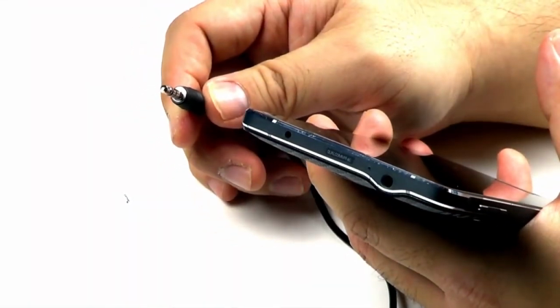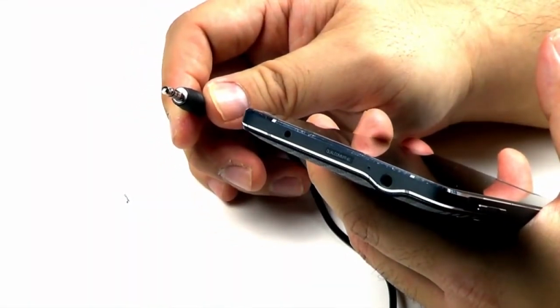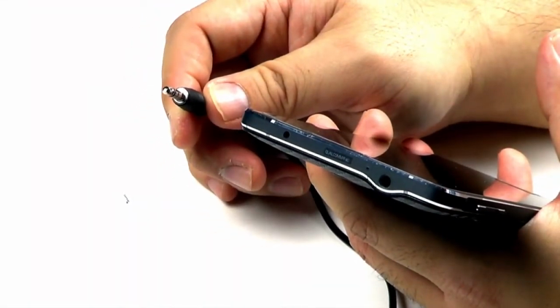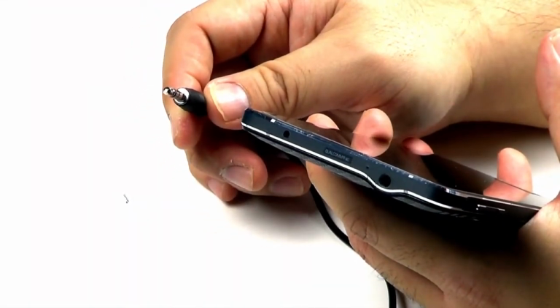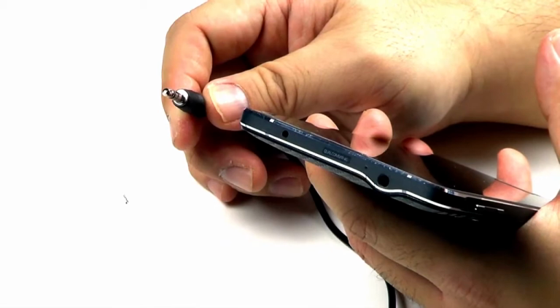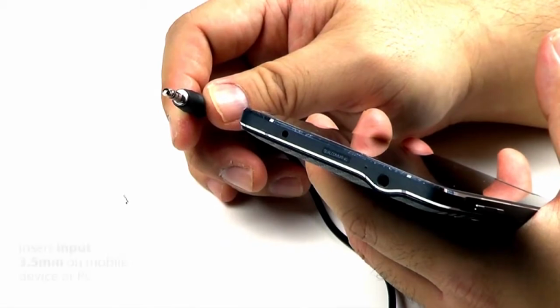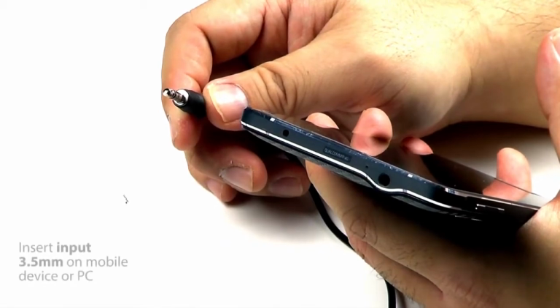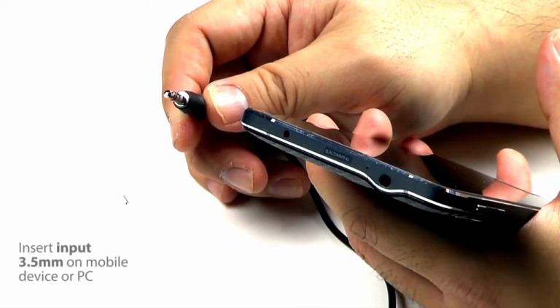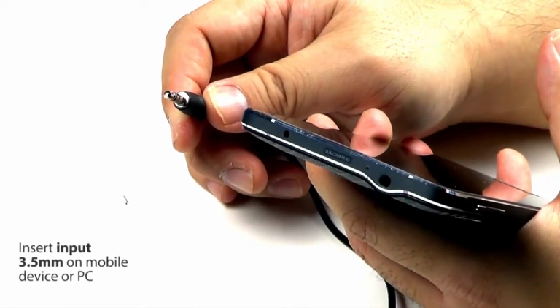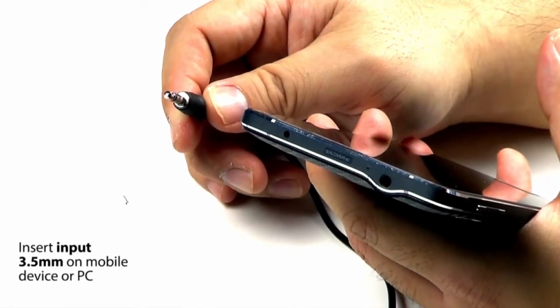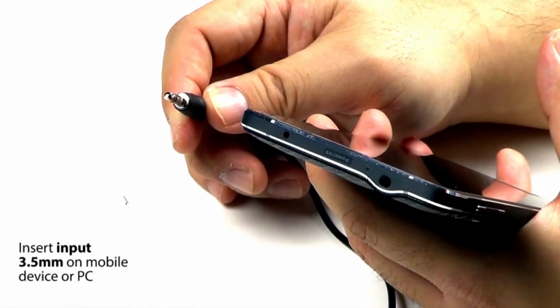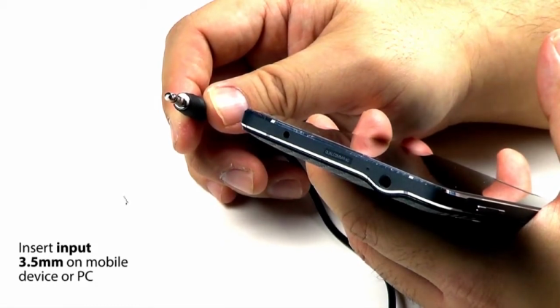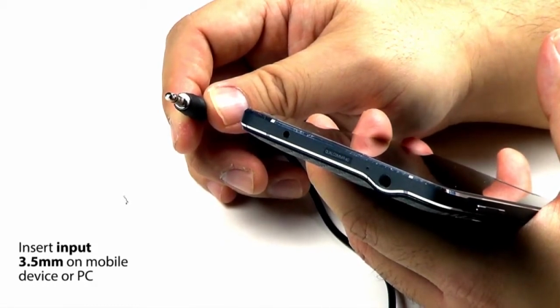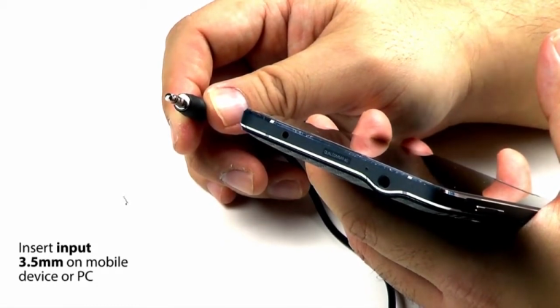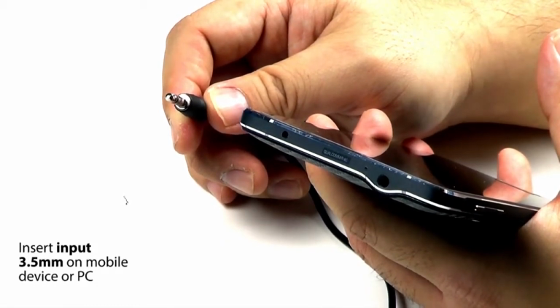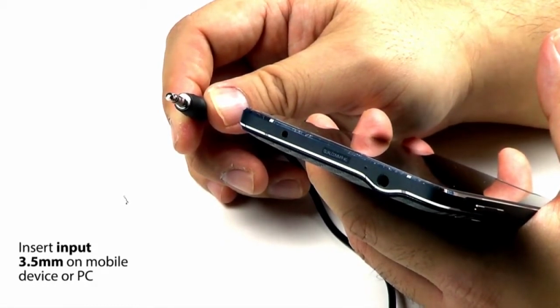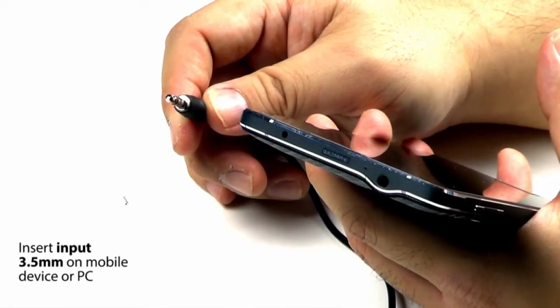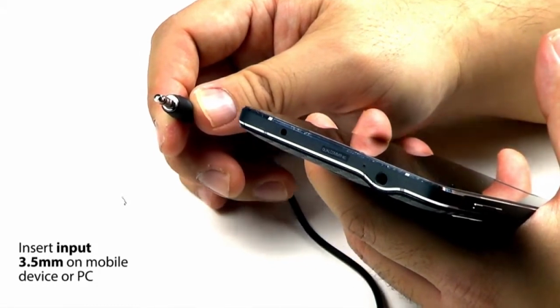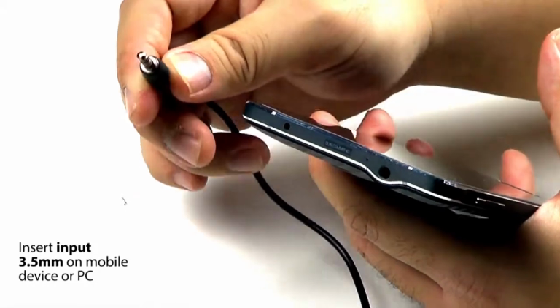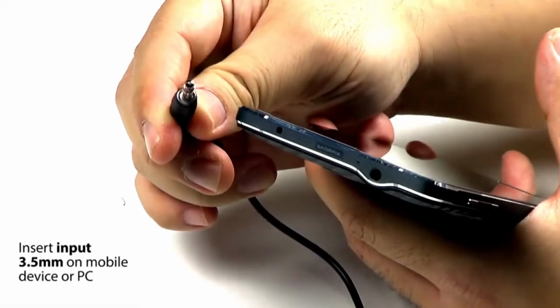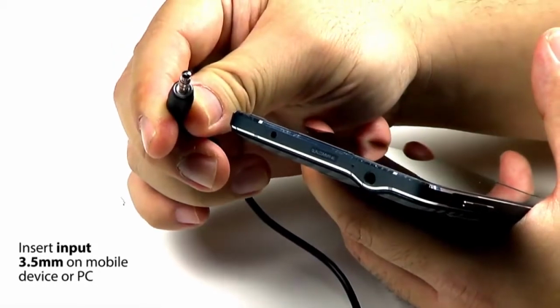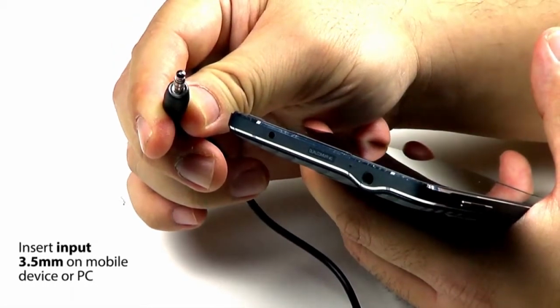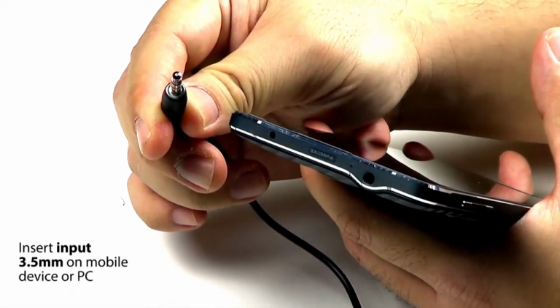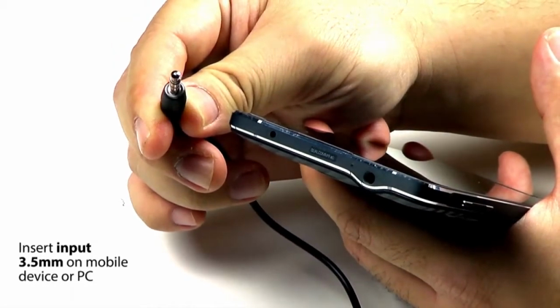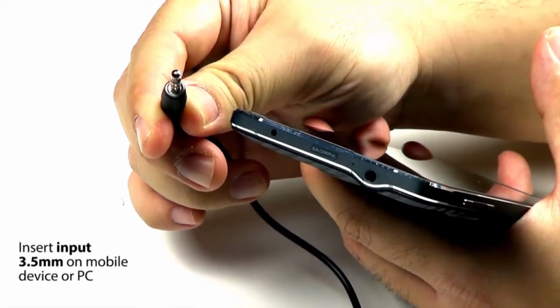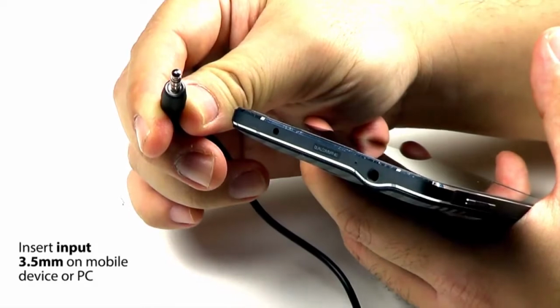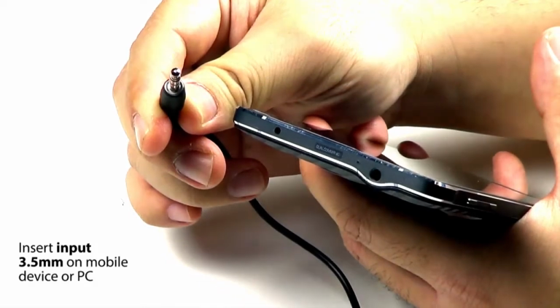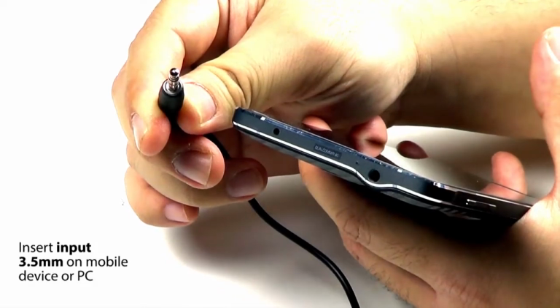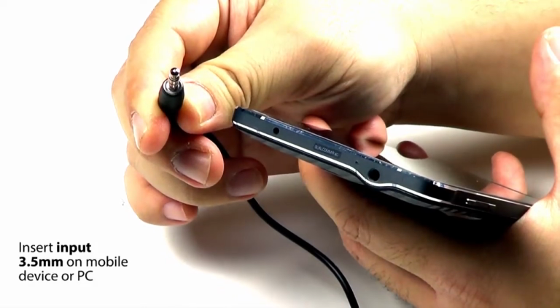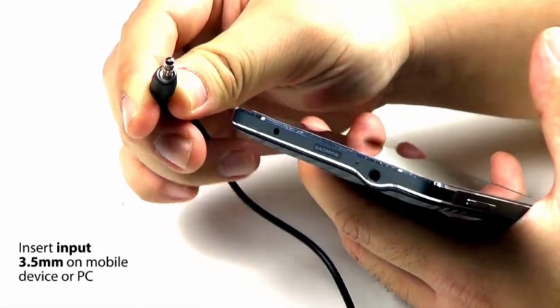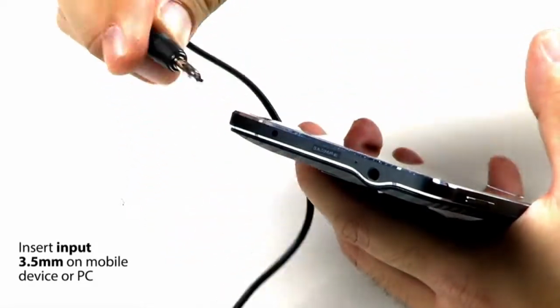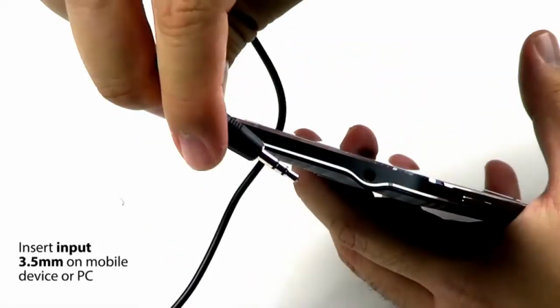Take the input 3.5mm male audio jack and then insert it into any mobile device or PC using the 3.5mm audio port.